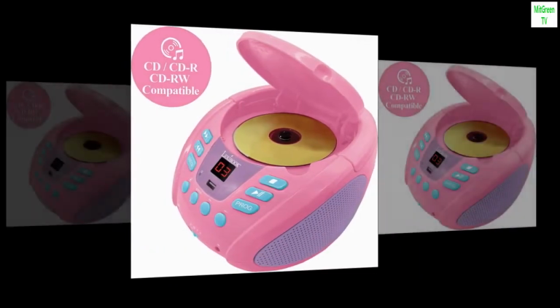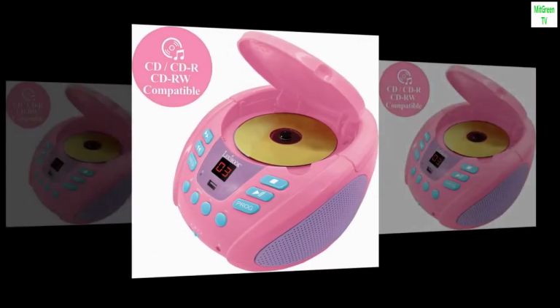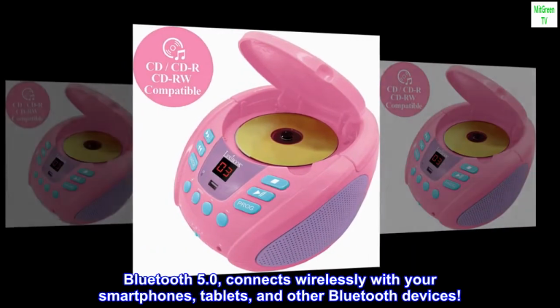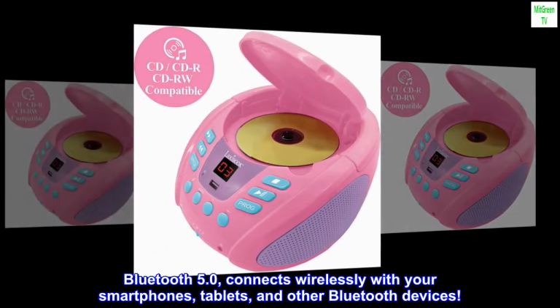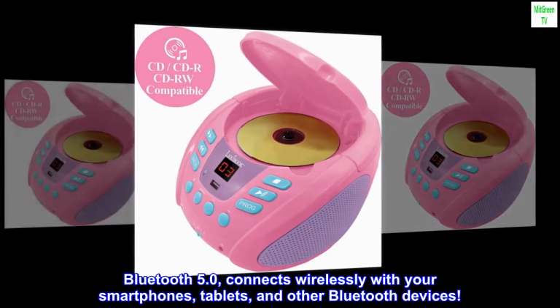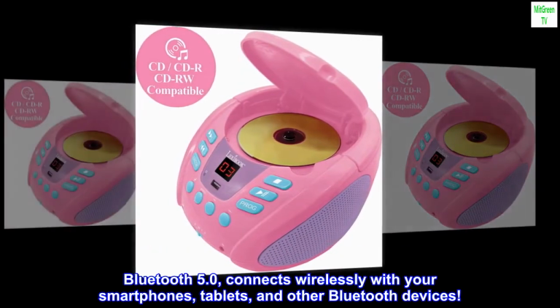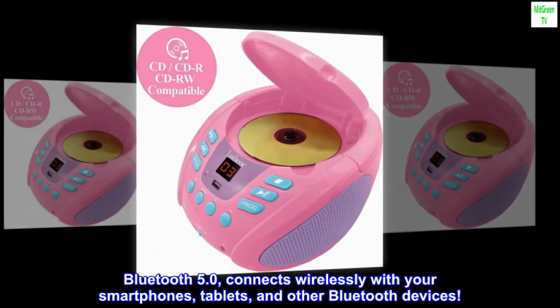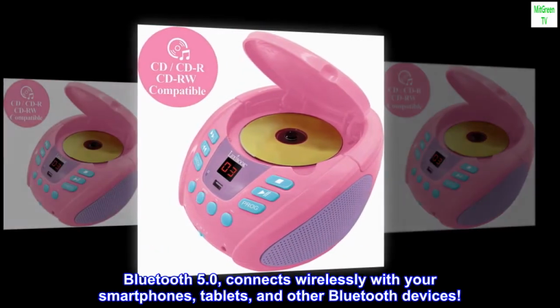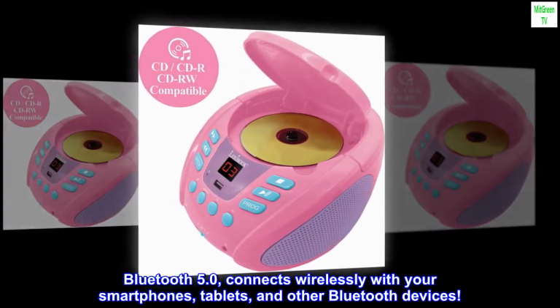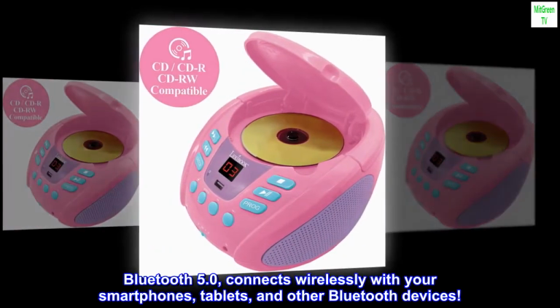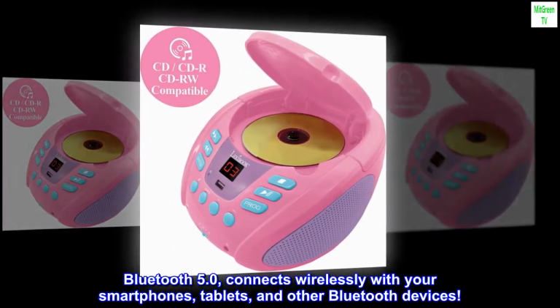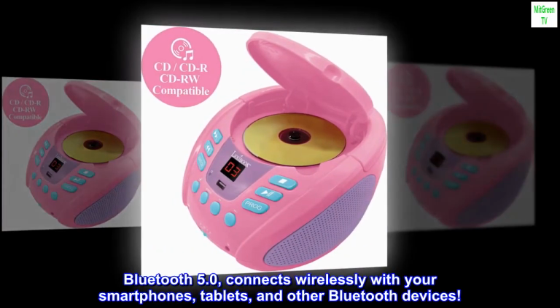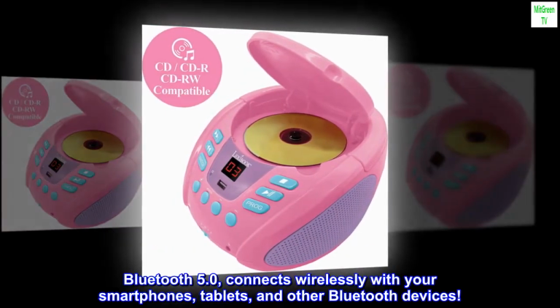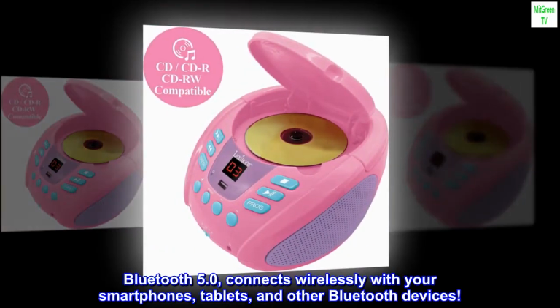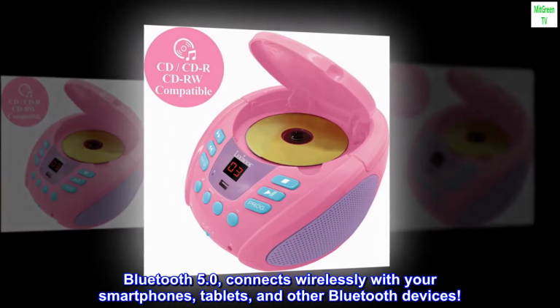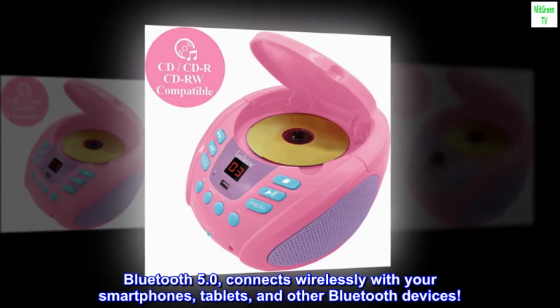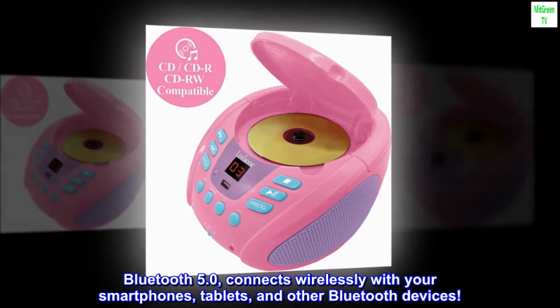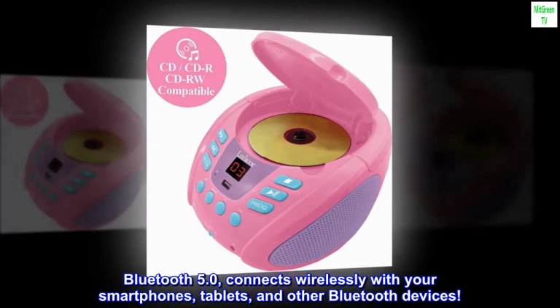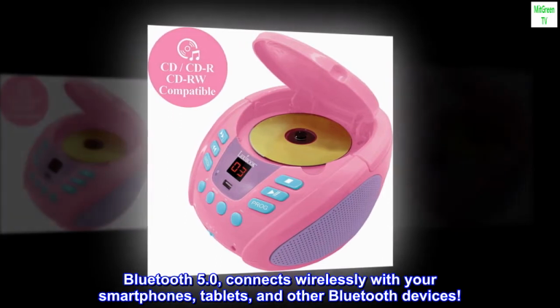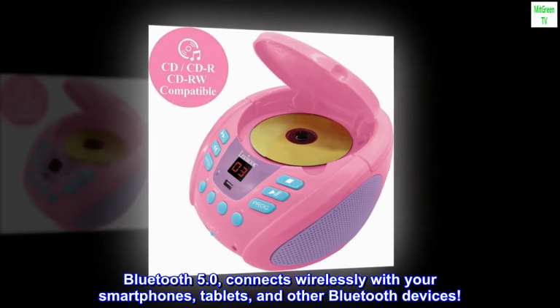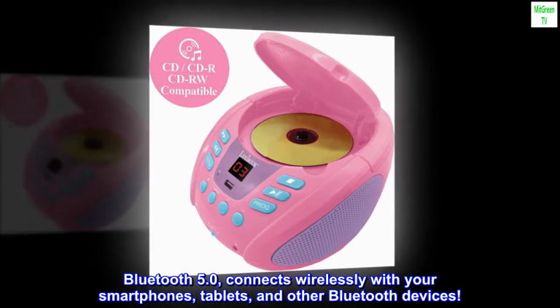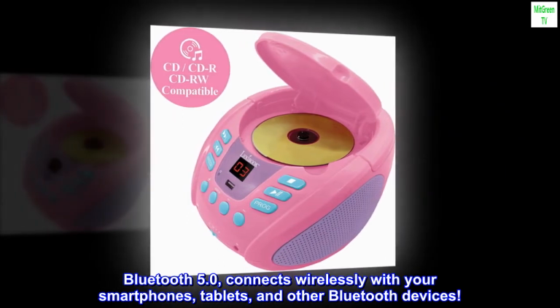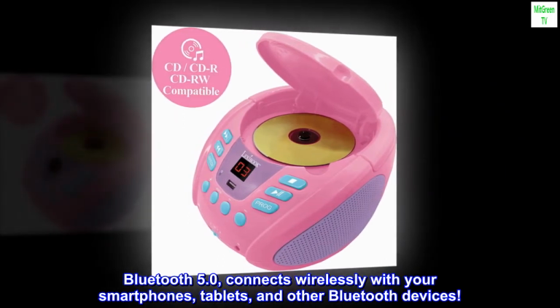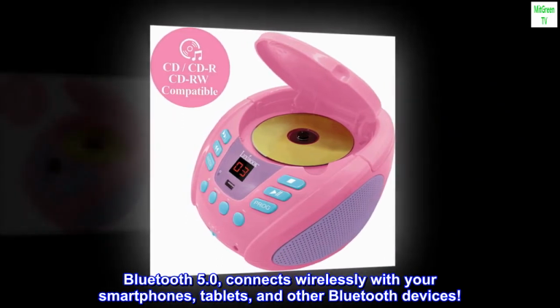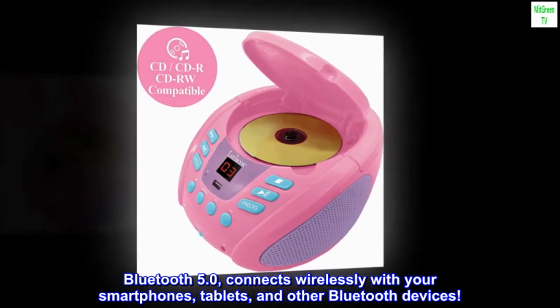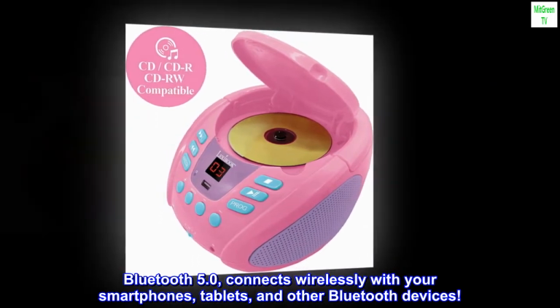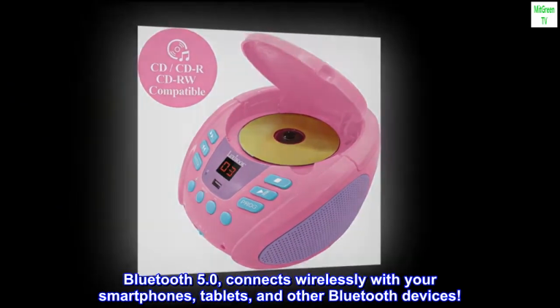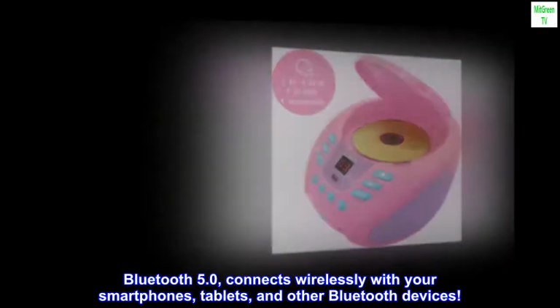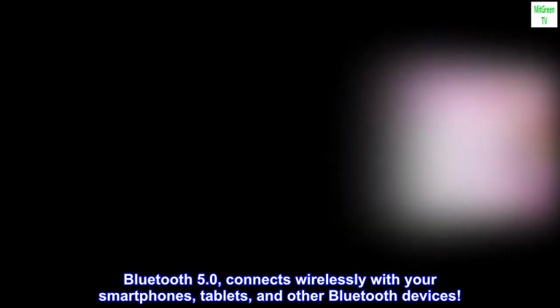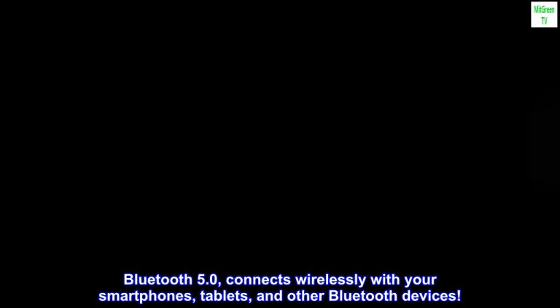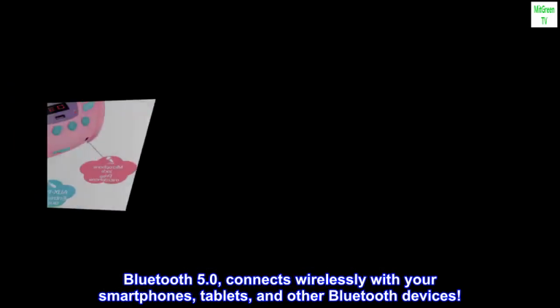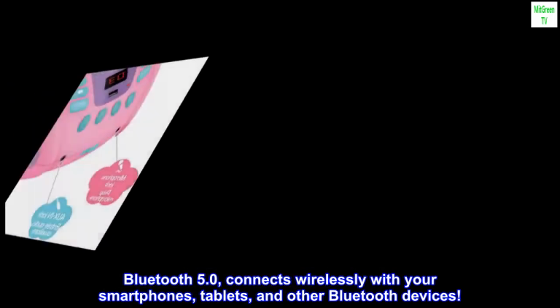Bluetooth 5.0 connects wirelessly with your smartphones, tablets, and other Bluetooth devices.